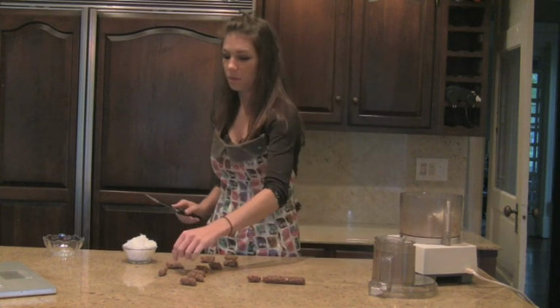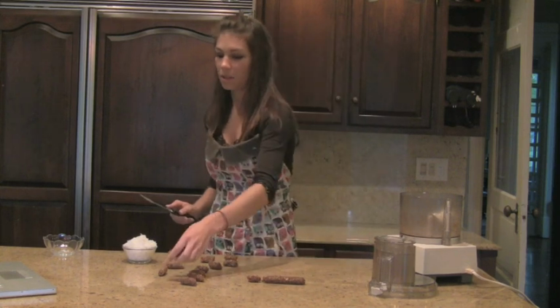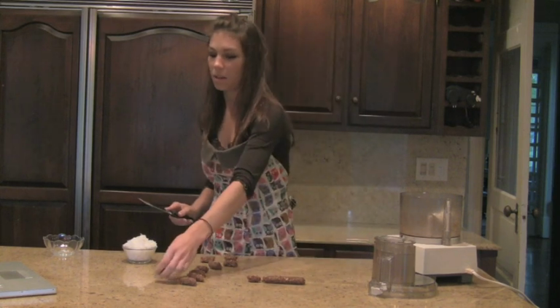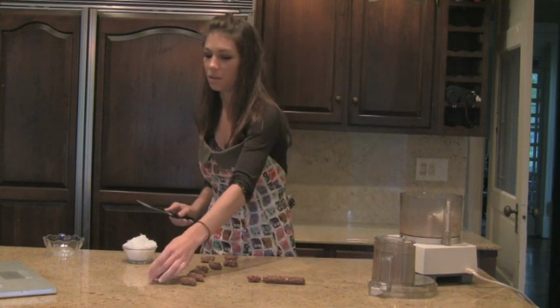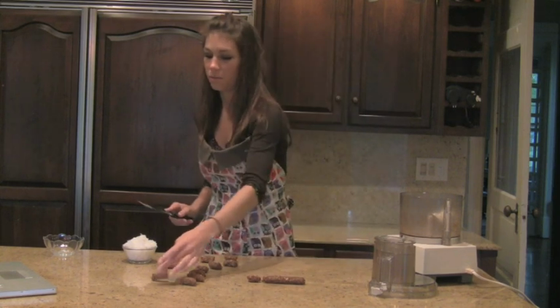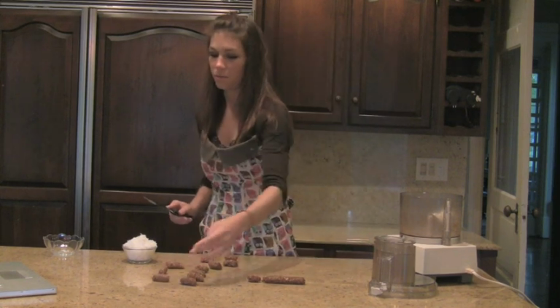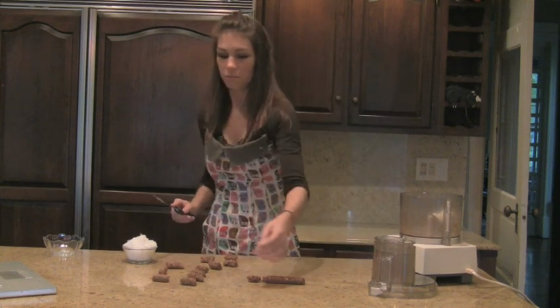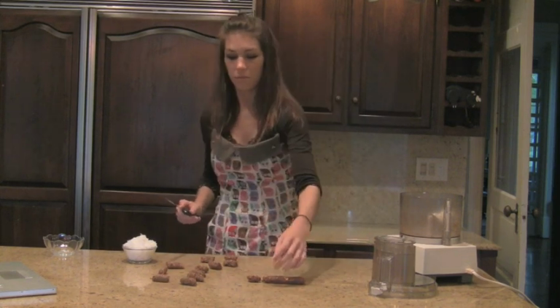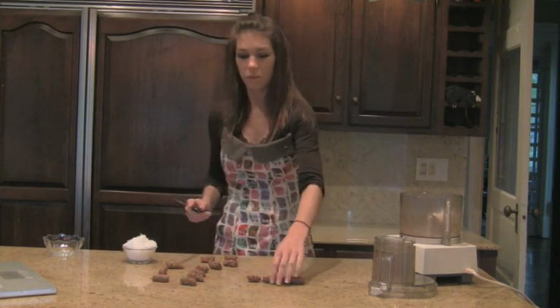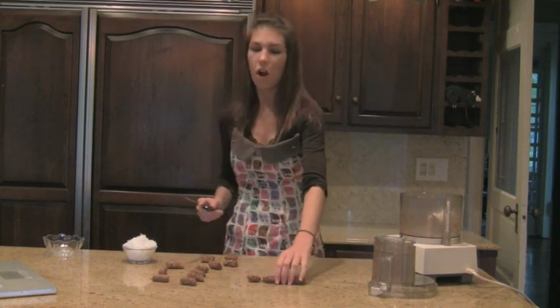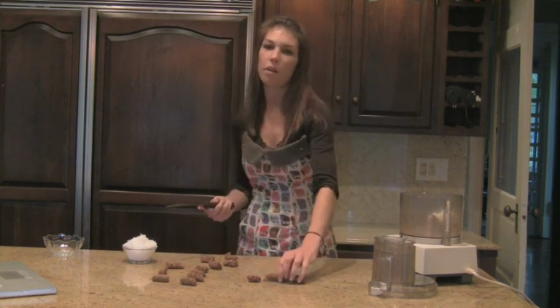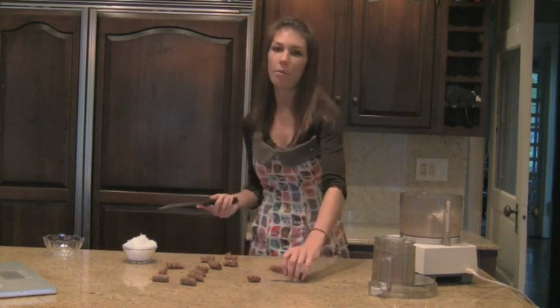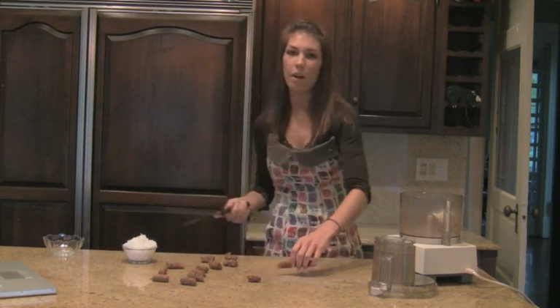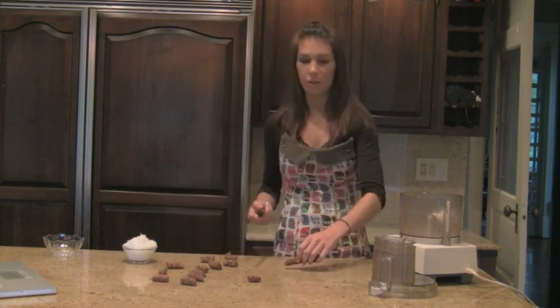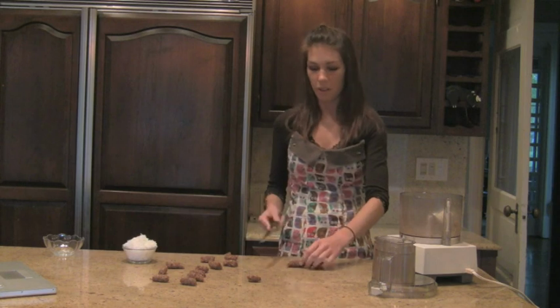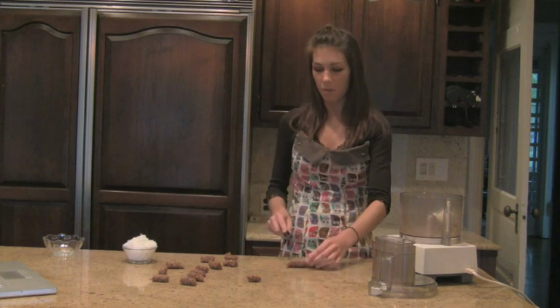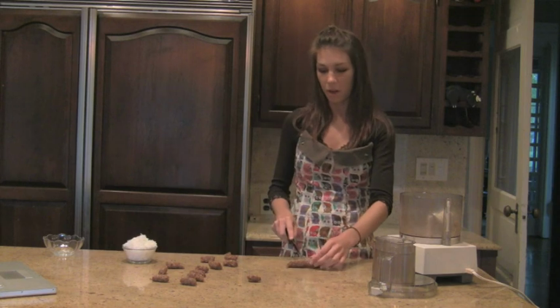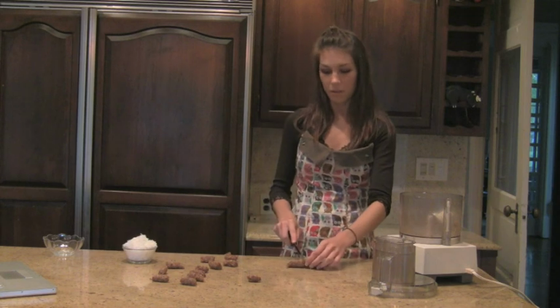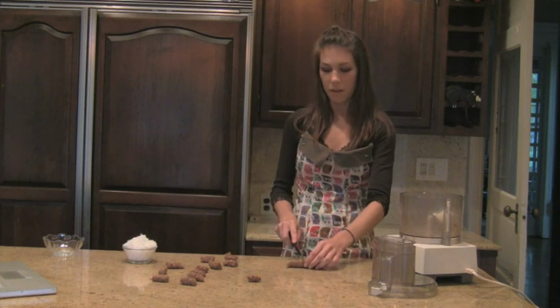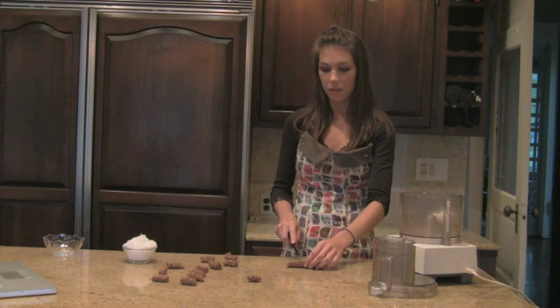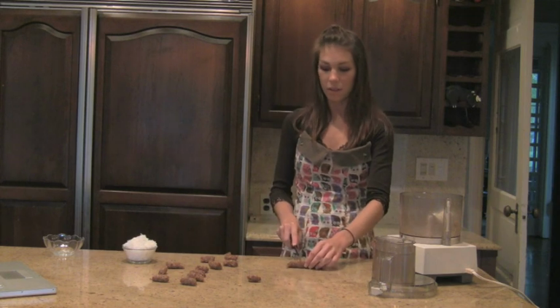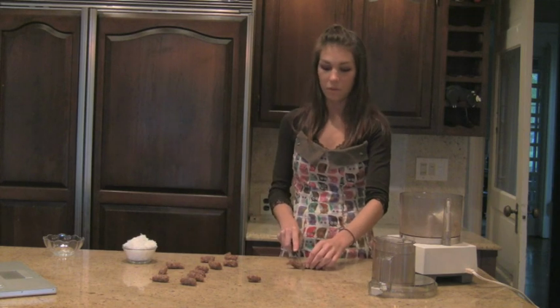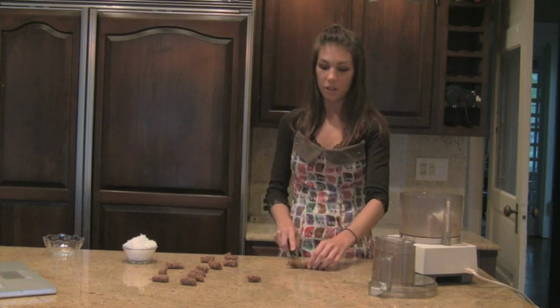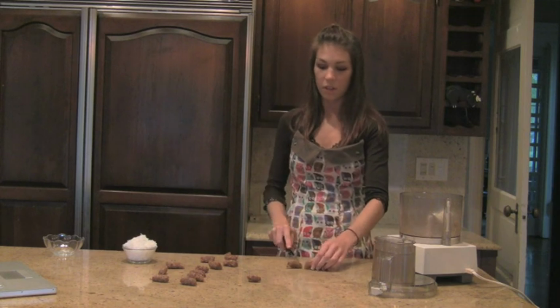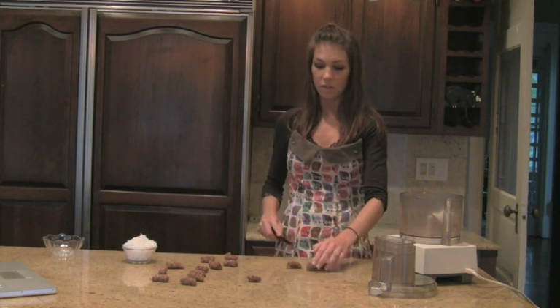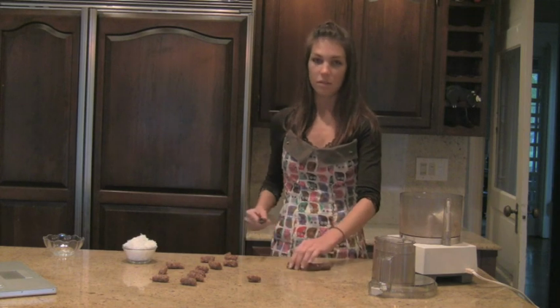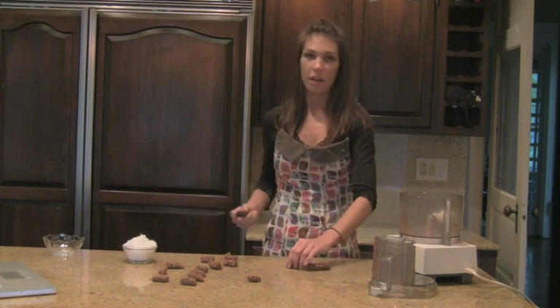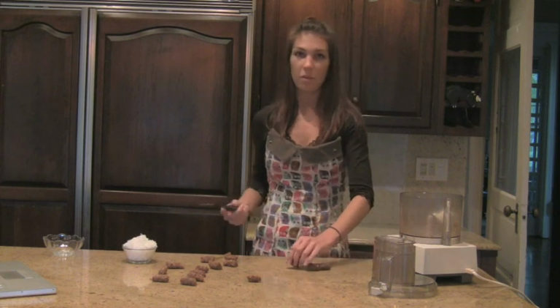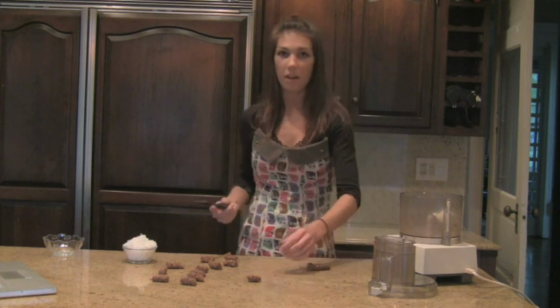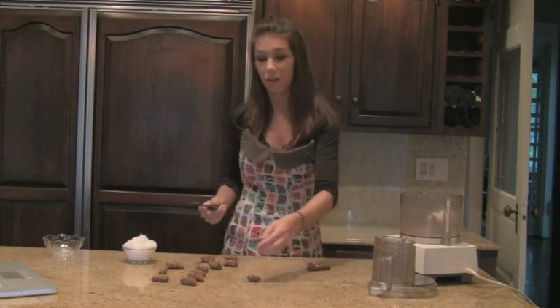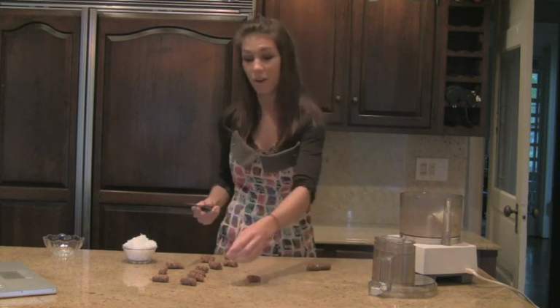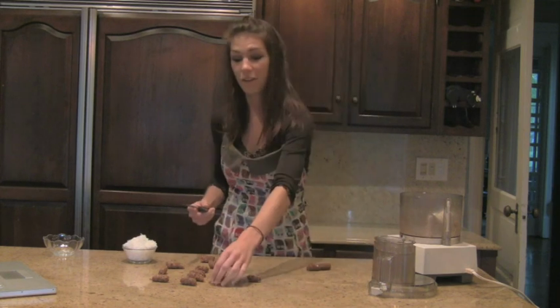And they're a great thing to have in your refrigerator at school. Instead of a chocolate bar, I can eat a bite of this. And it really does take away the craving.